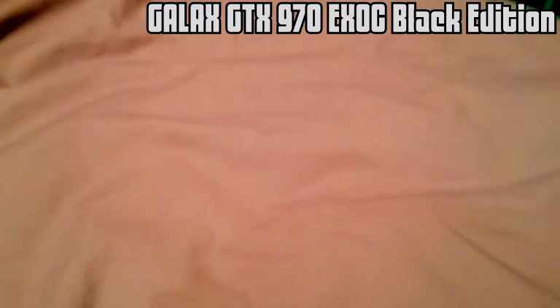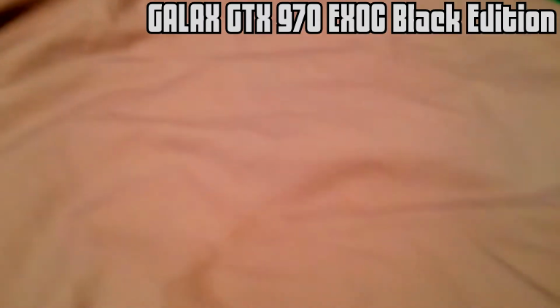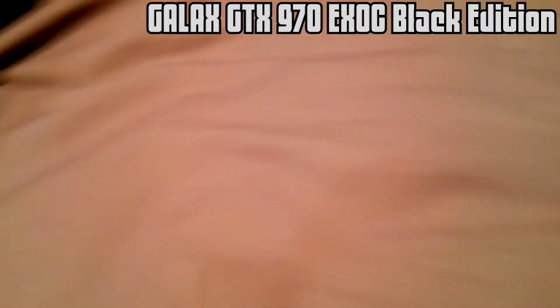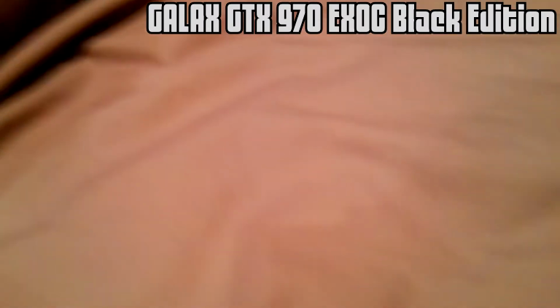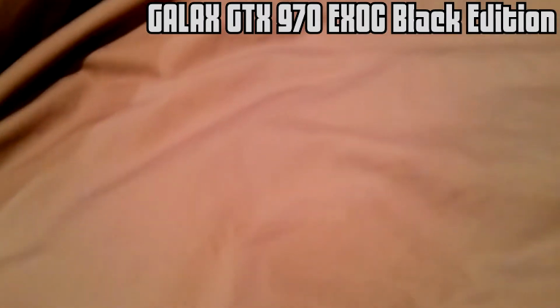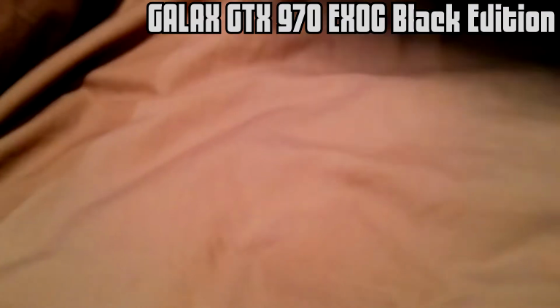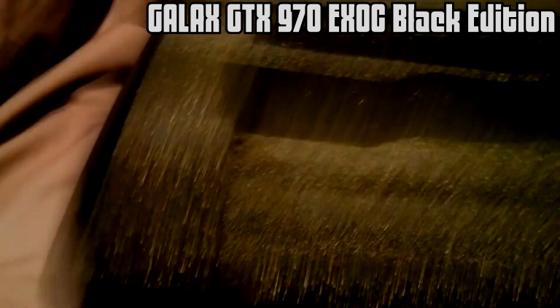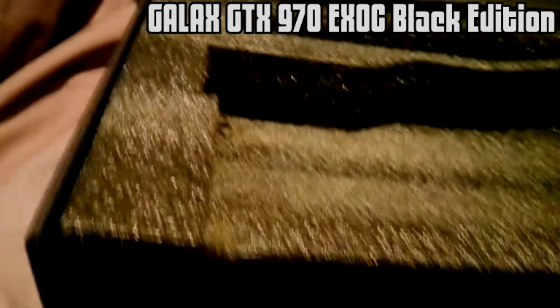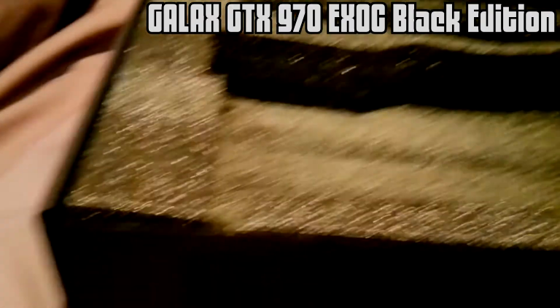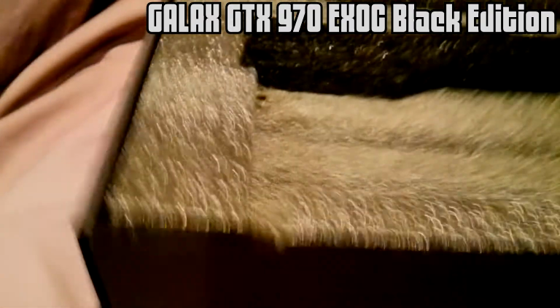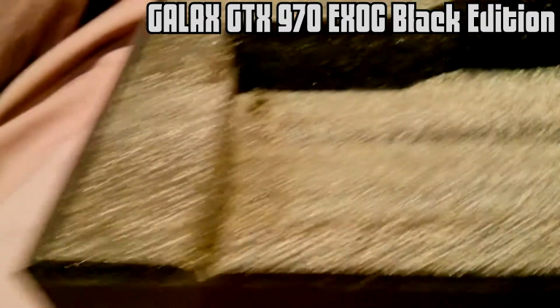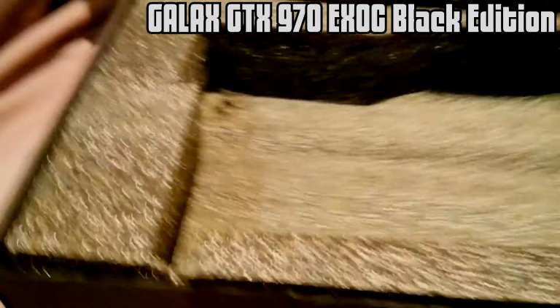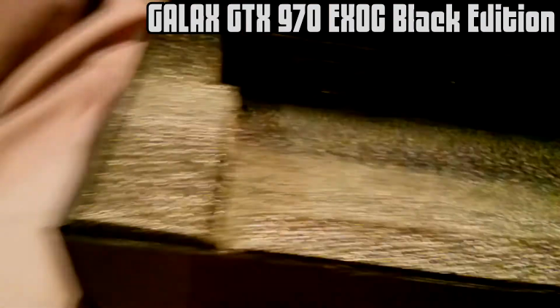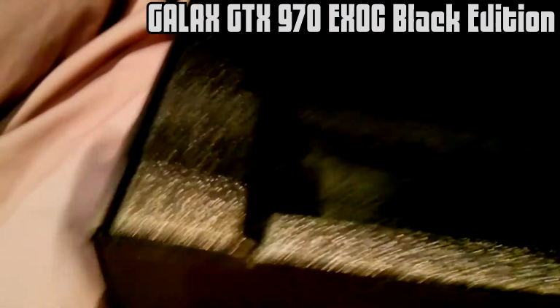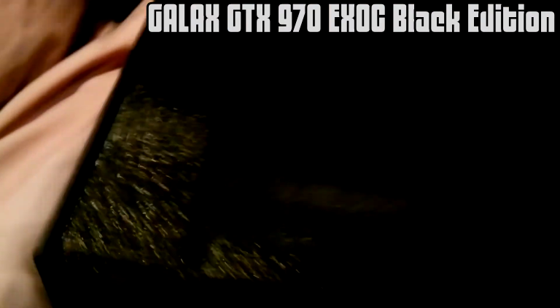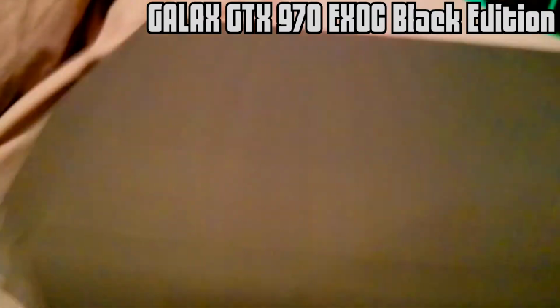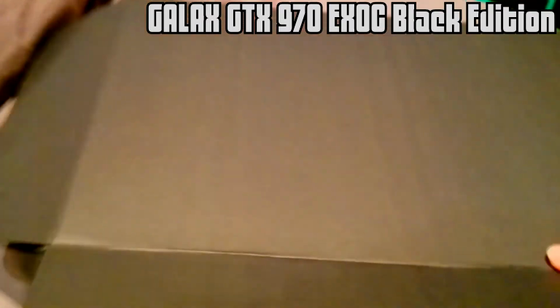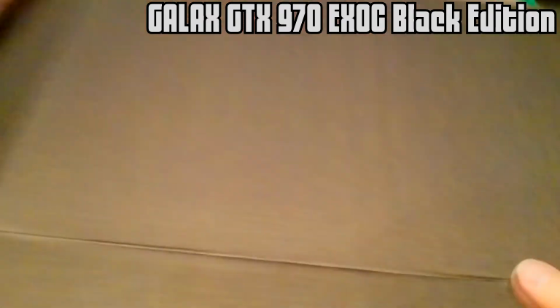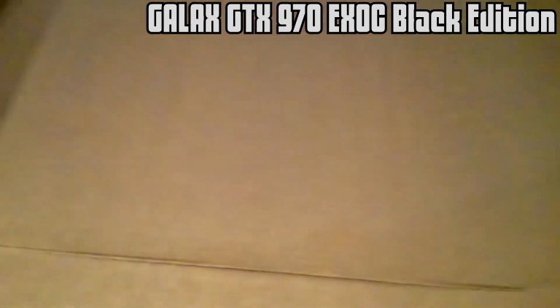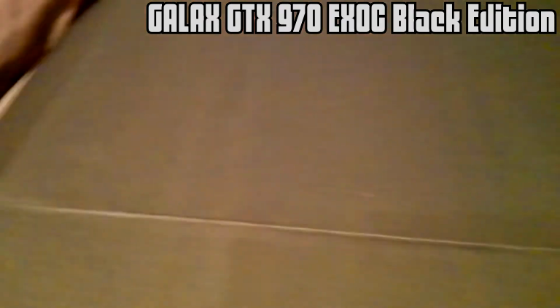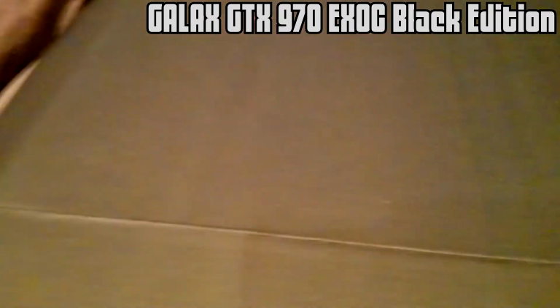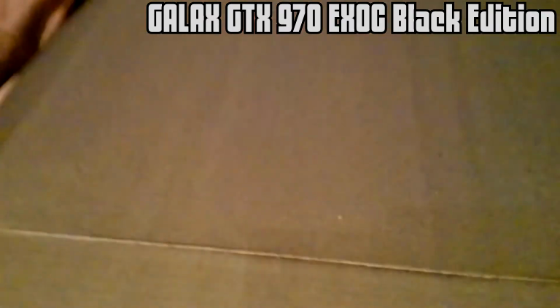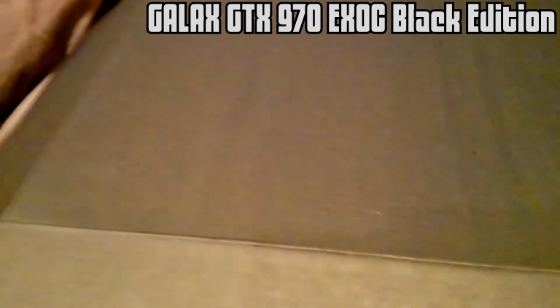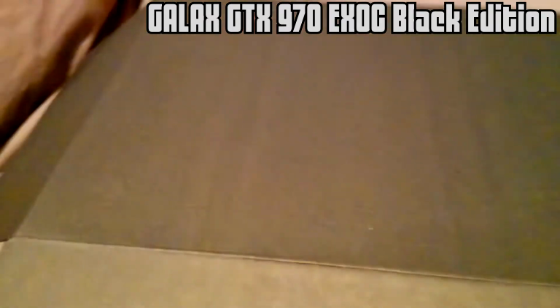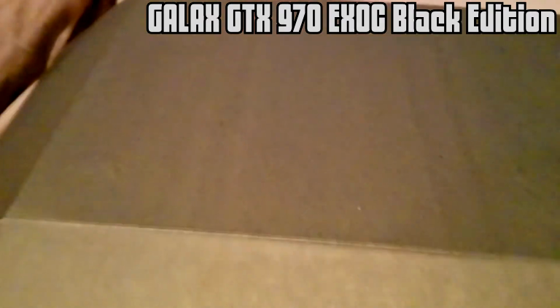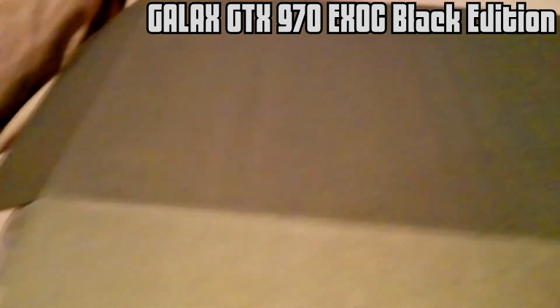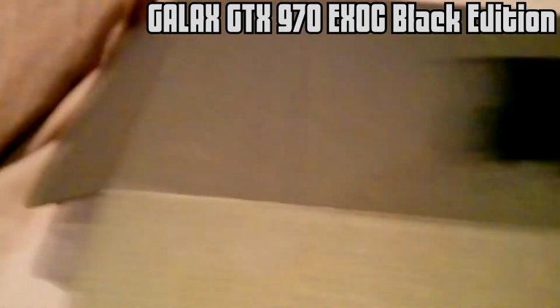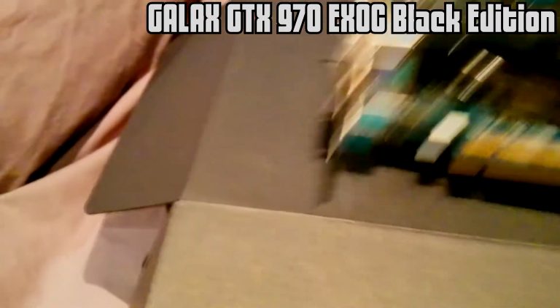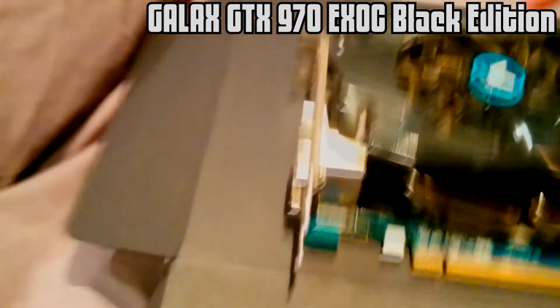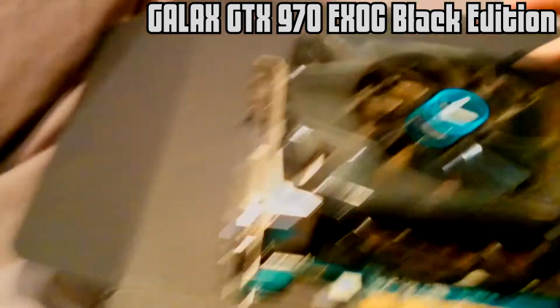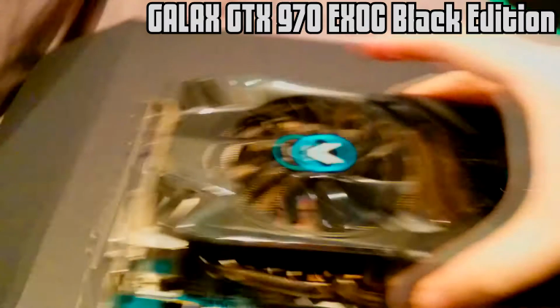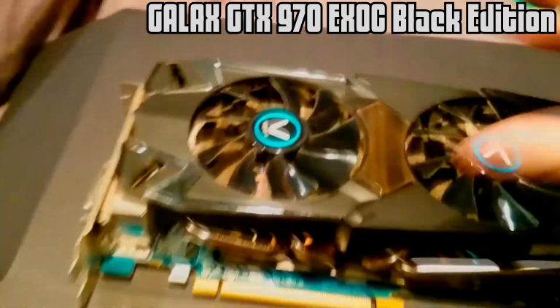The card that it will be replacing, as I said, is my other one. Let's just compare for size.